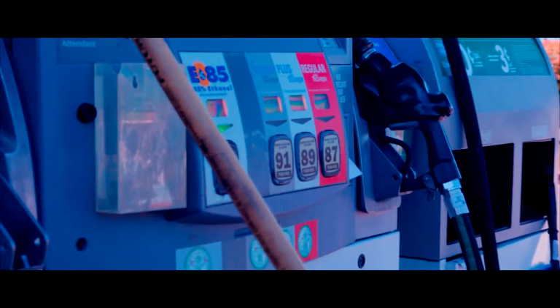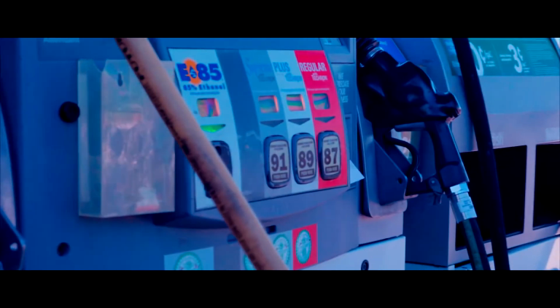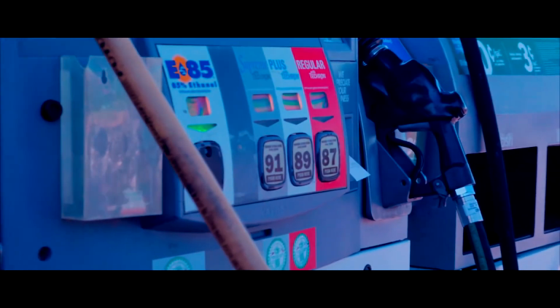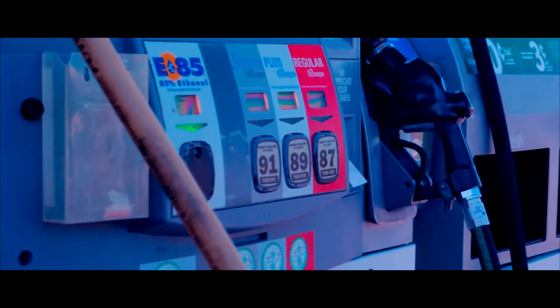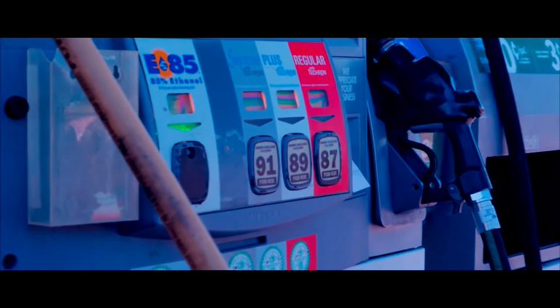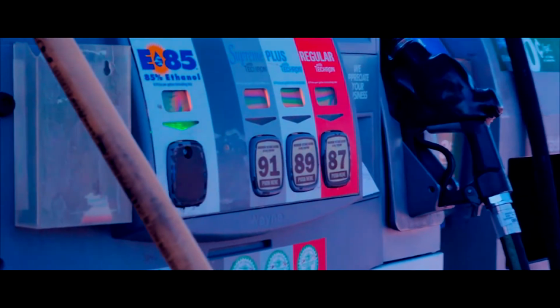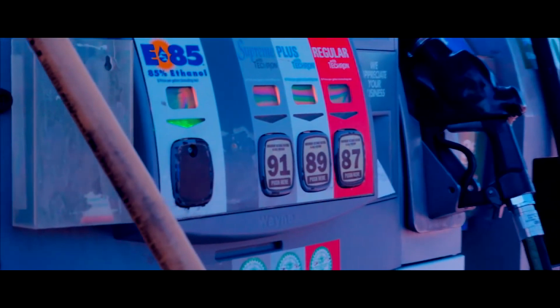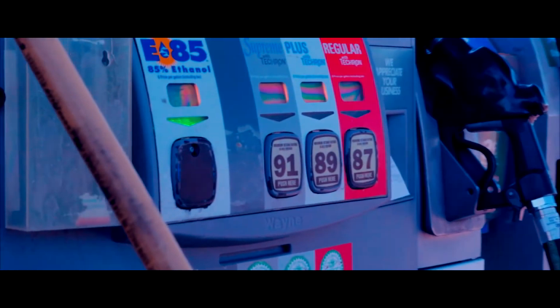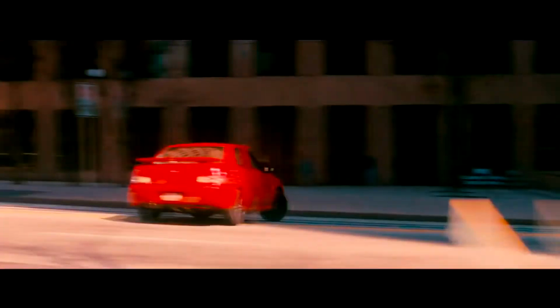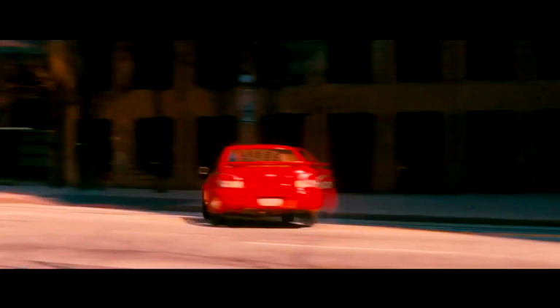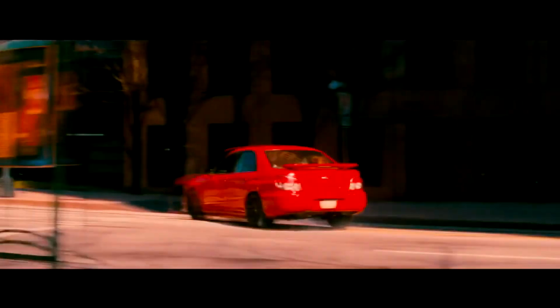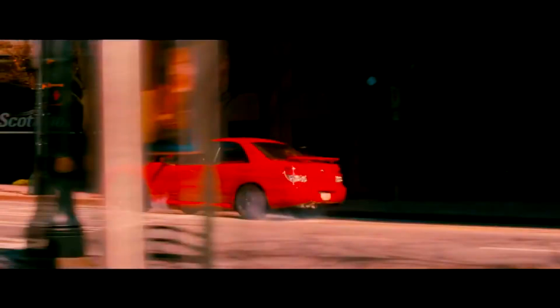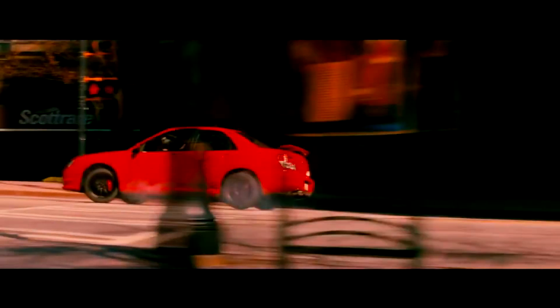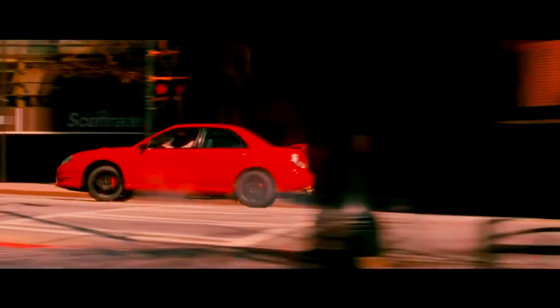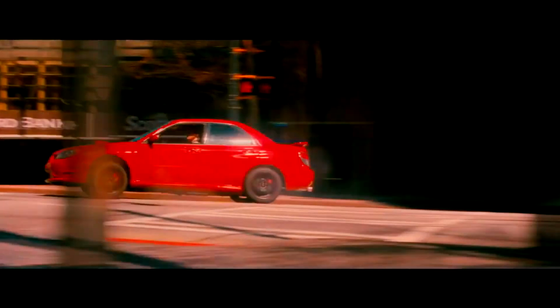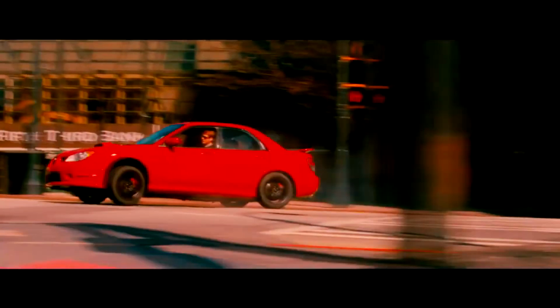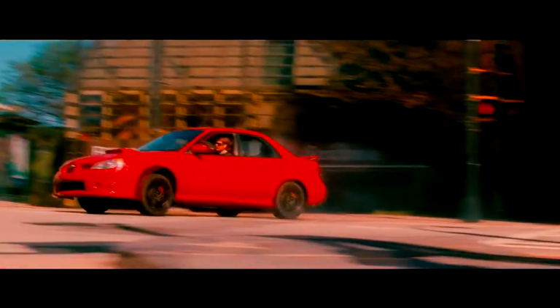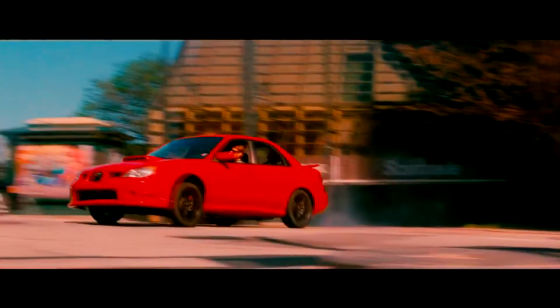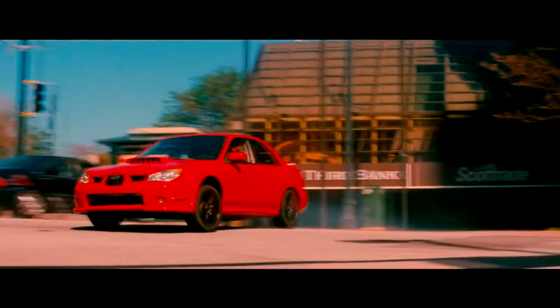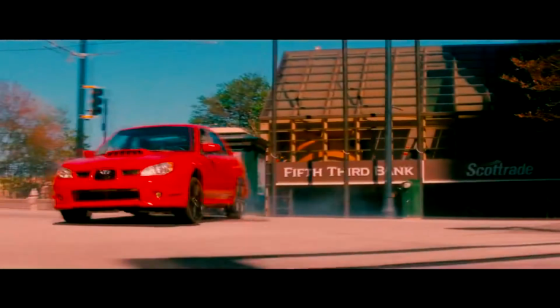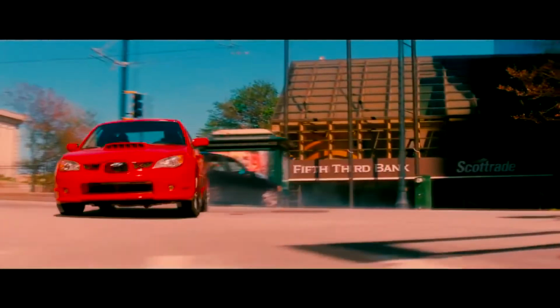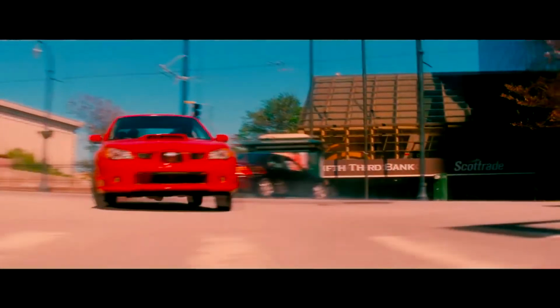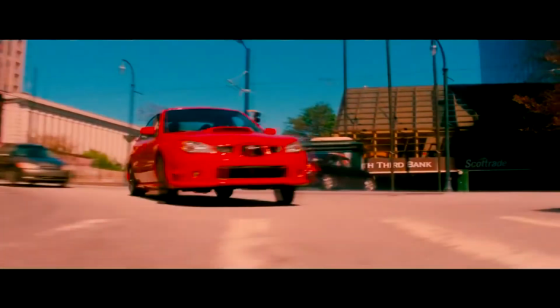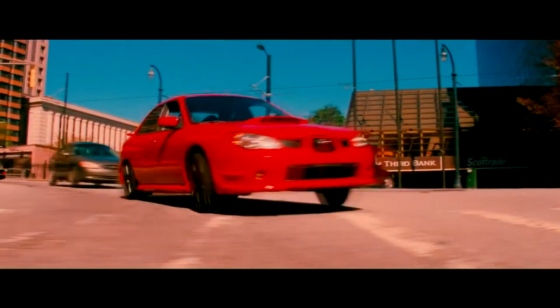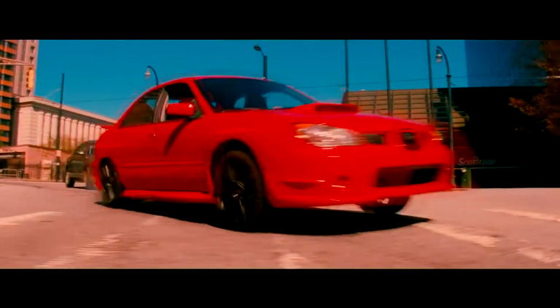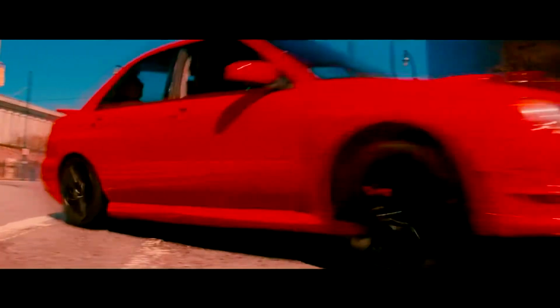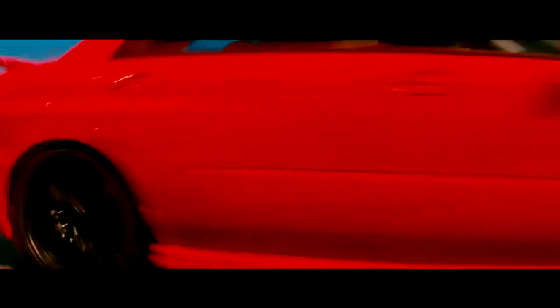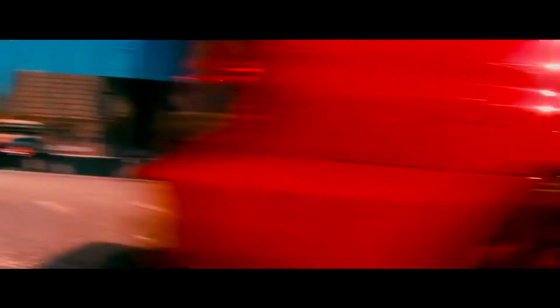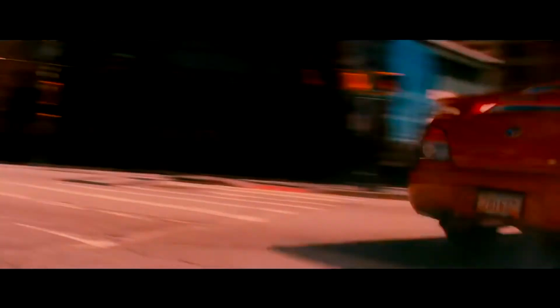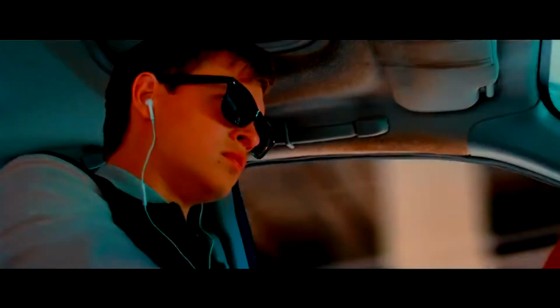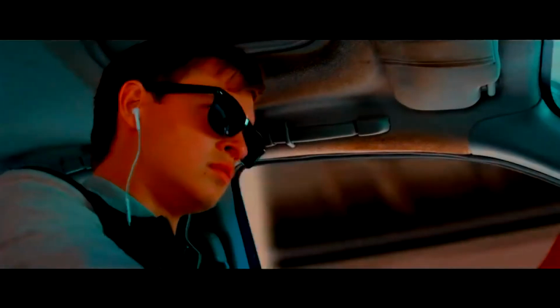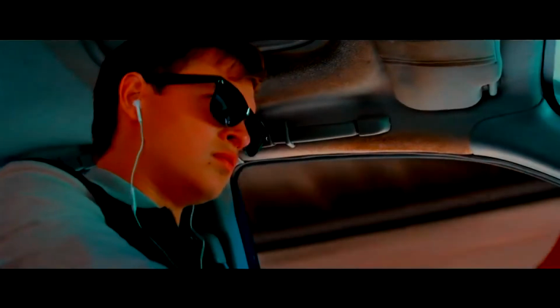In 2017, the movie Baby Driver was released, featuring a pearl white GD WRX evading the police.